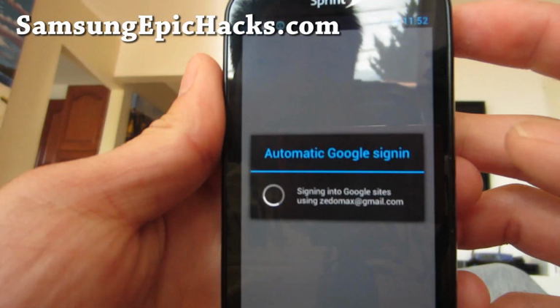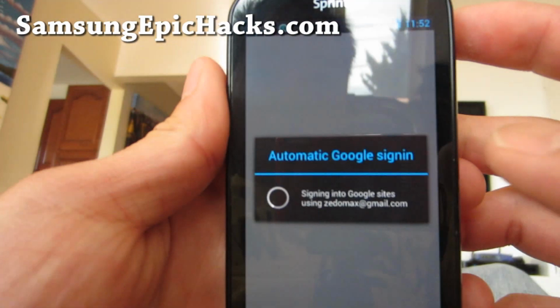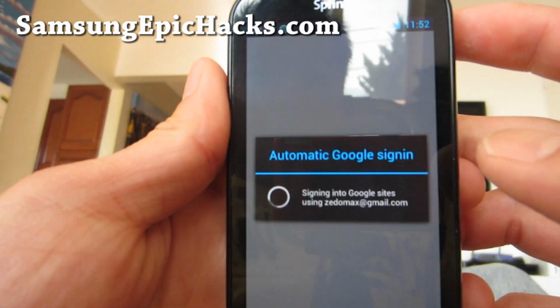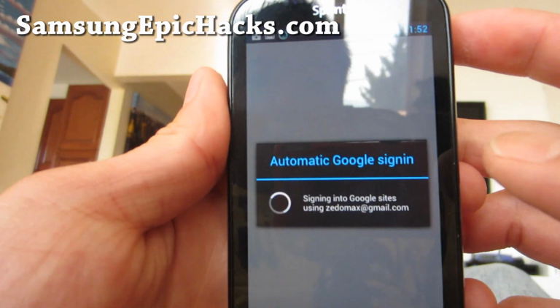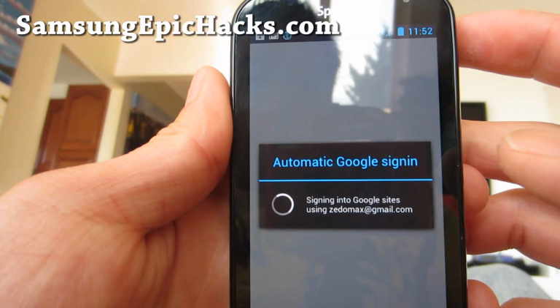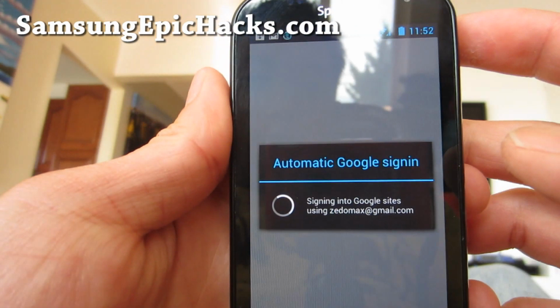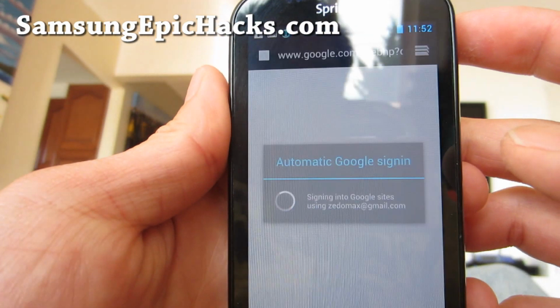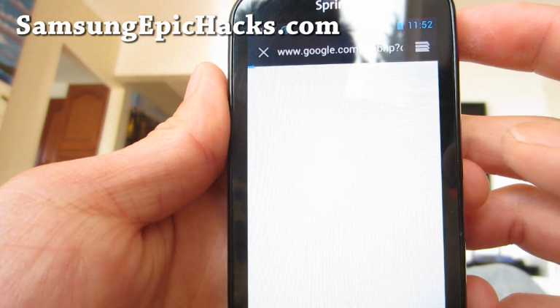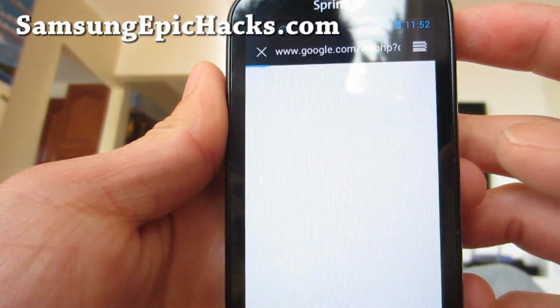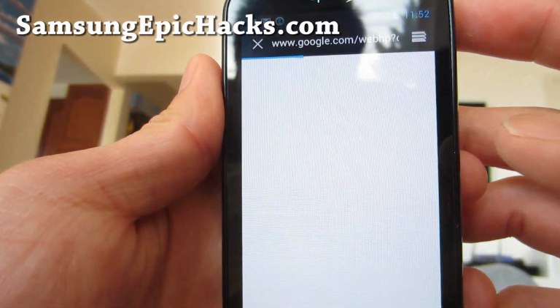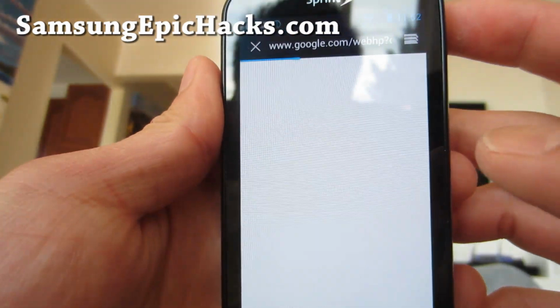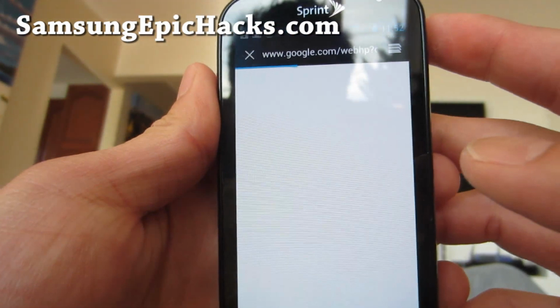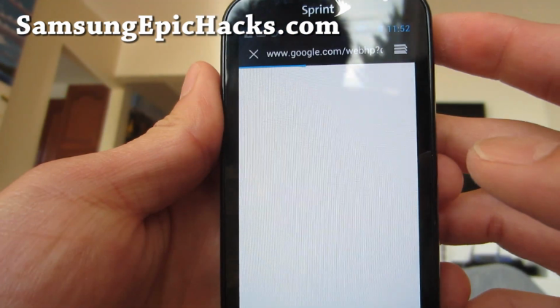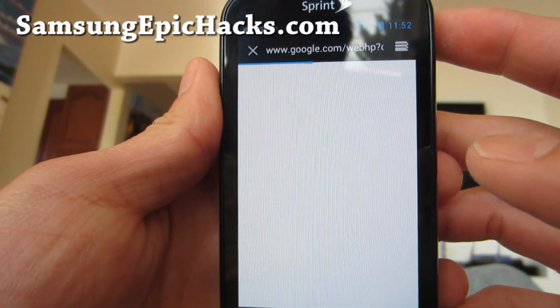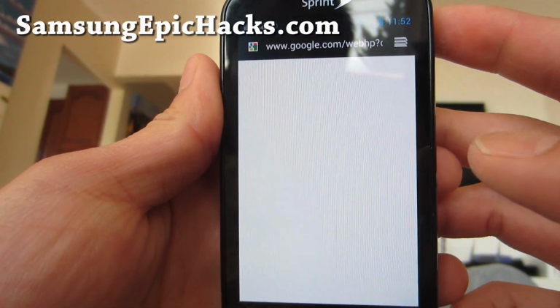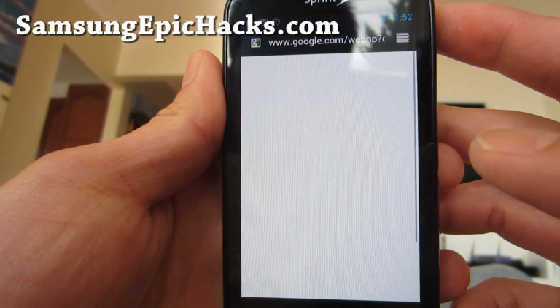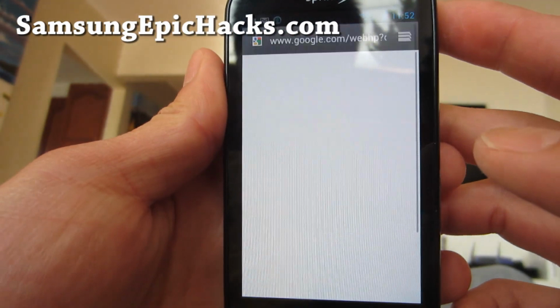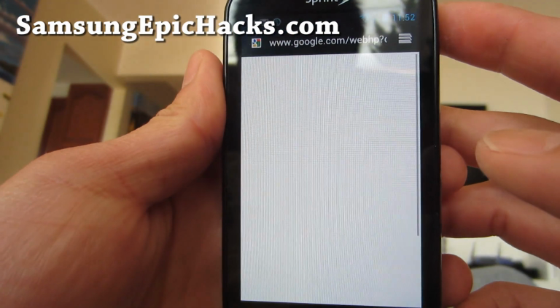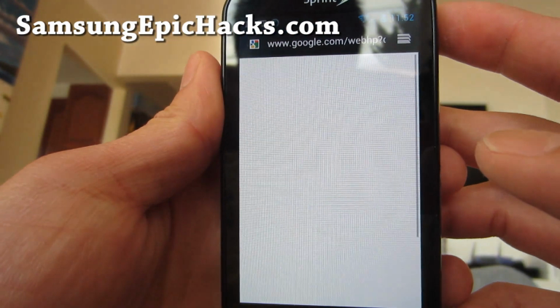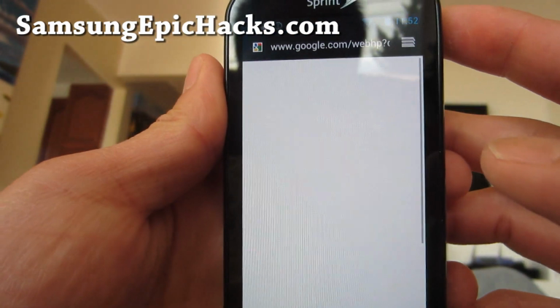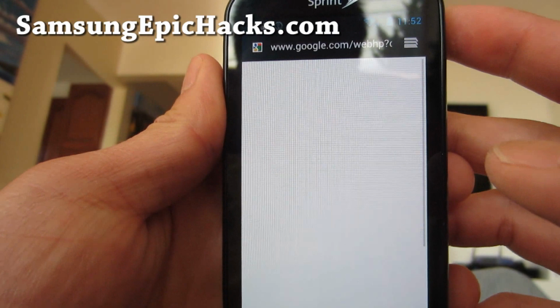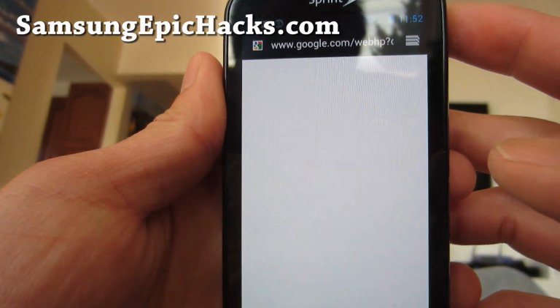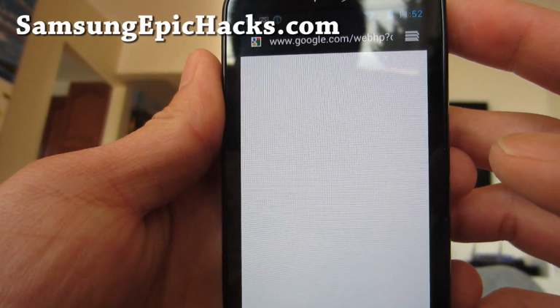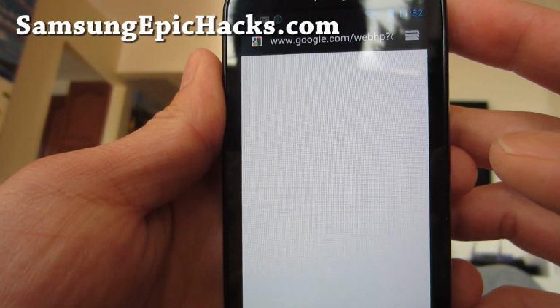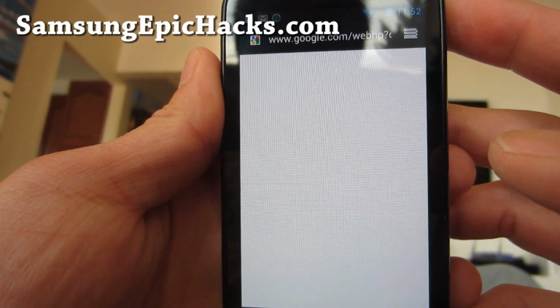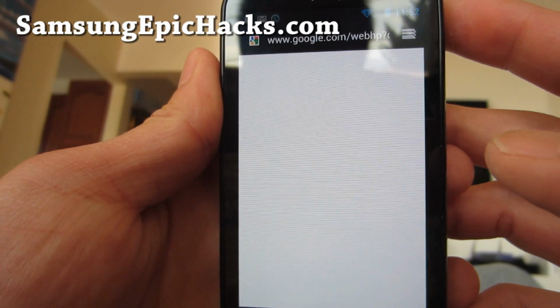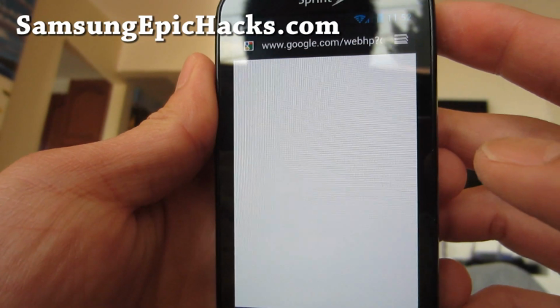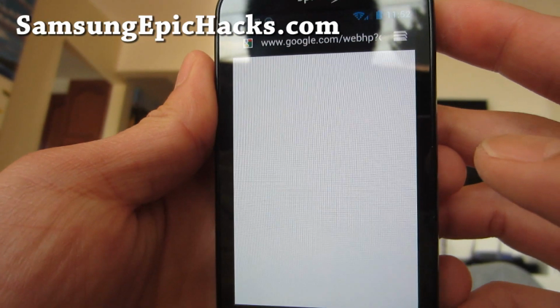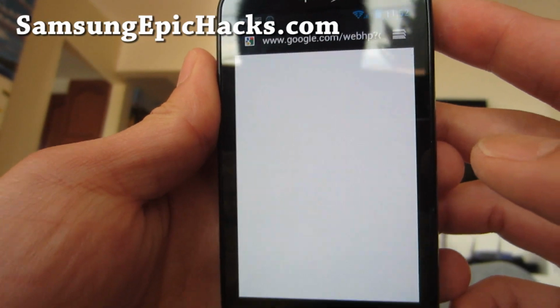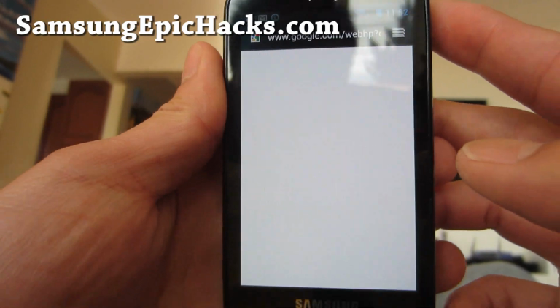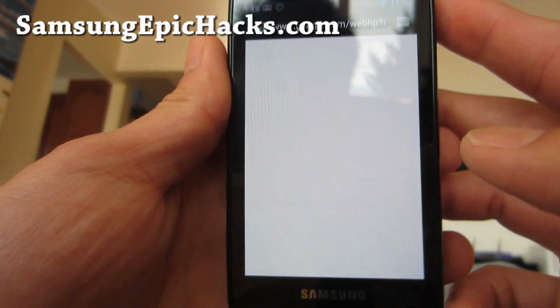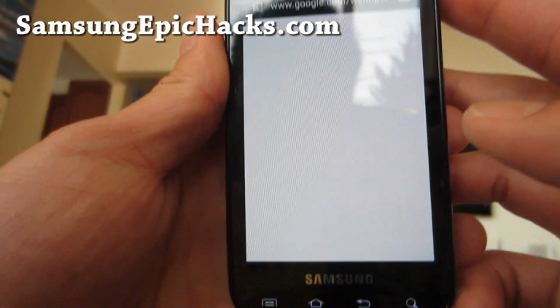I did run a quadrant test. I got about a thousand. It's a pretty good ROM.